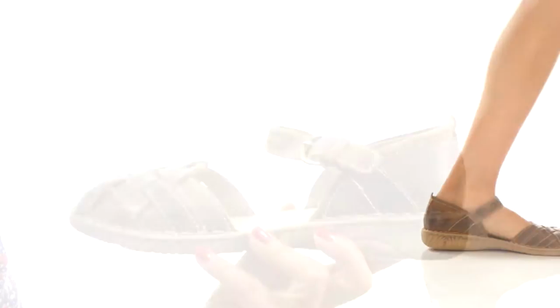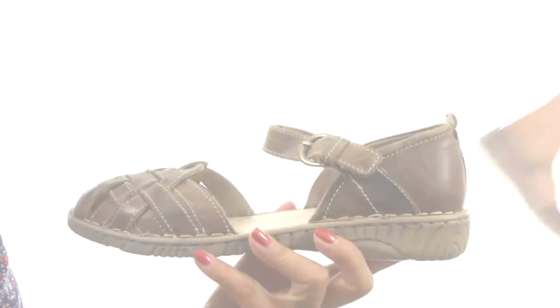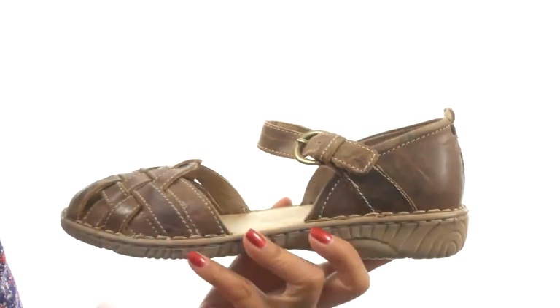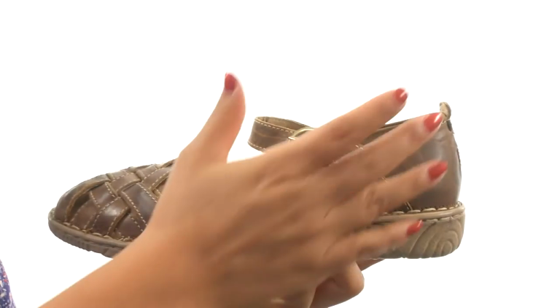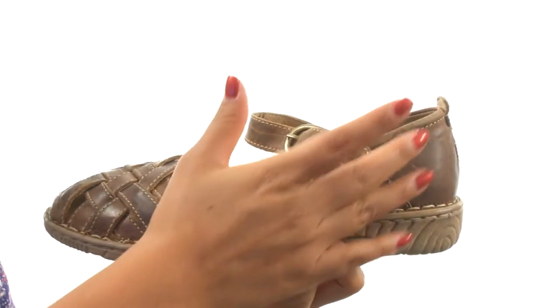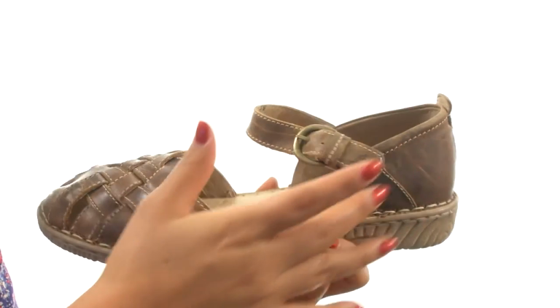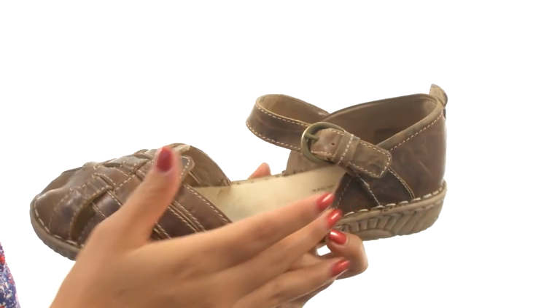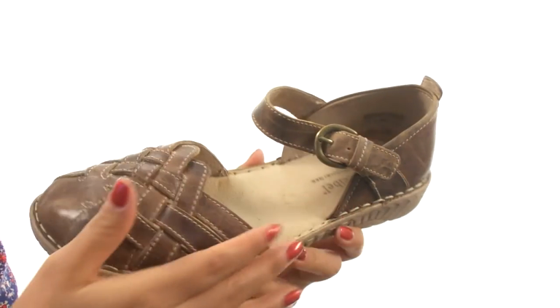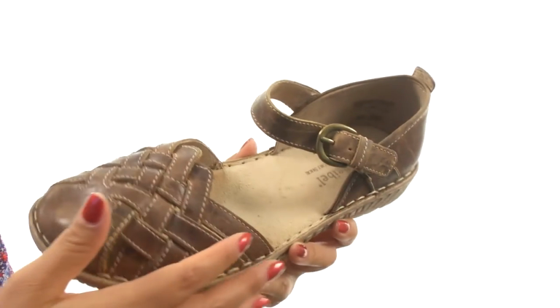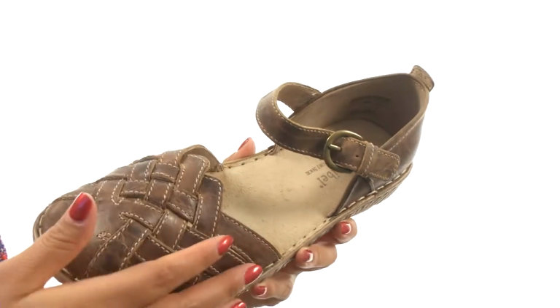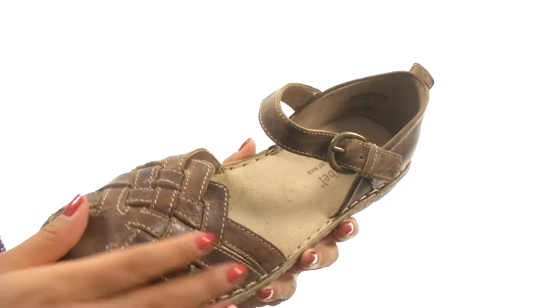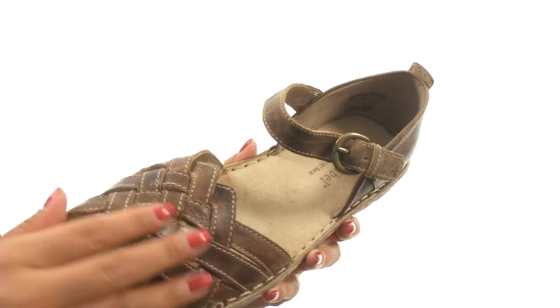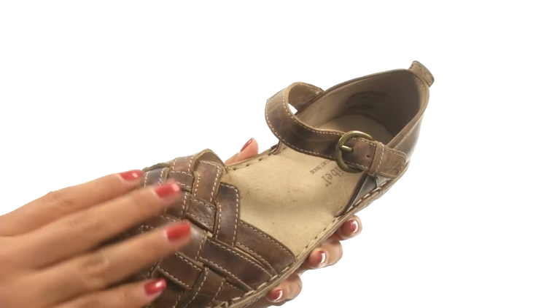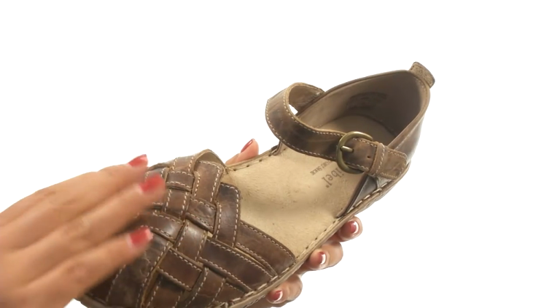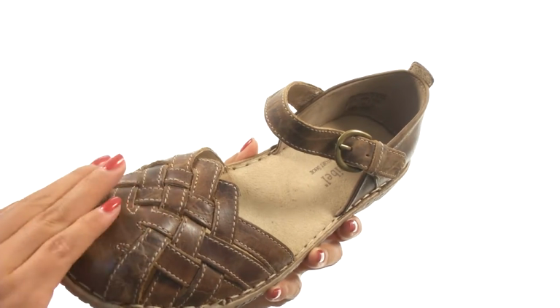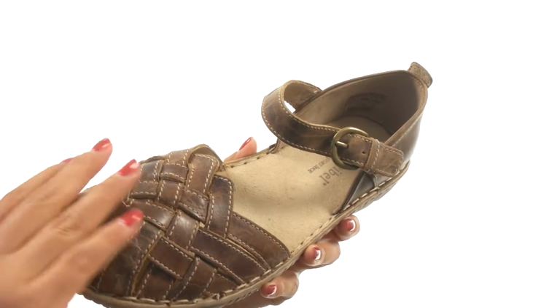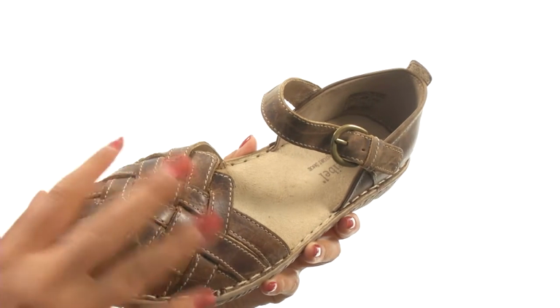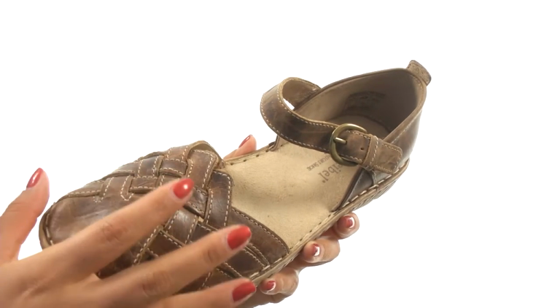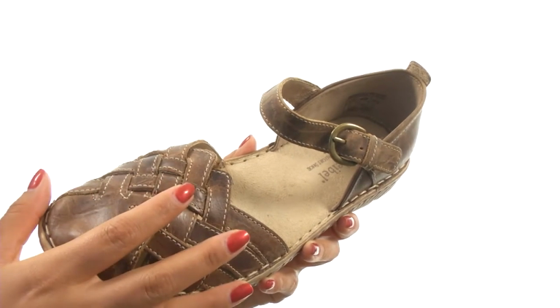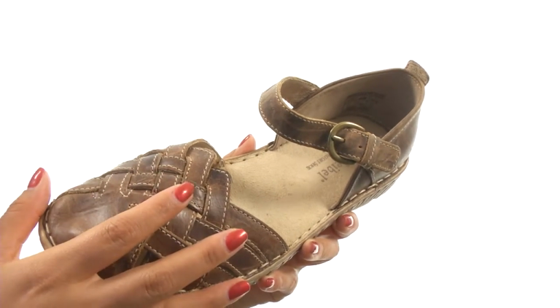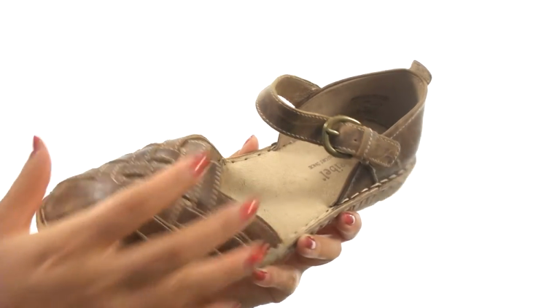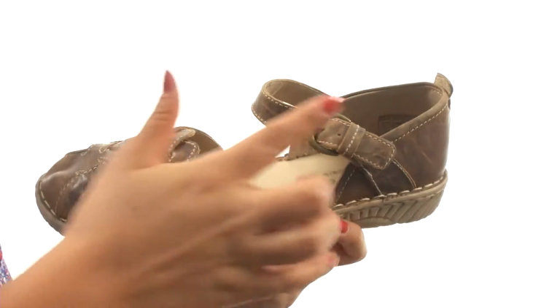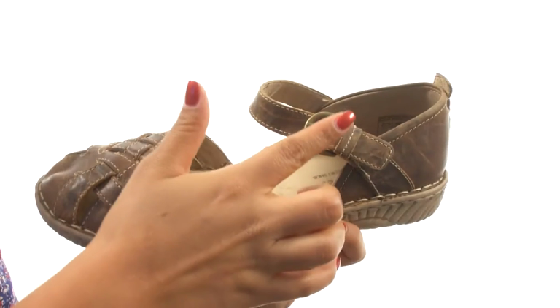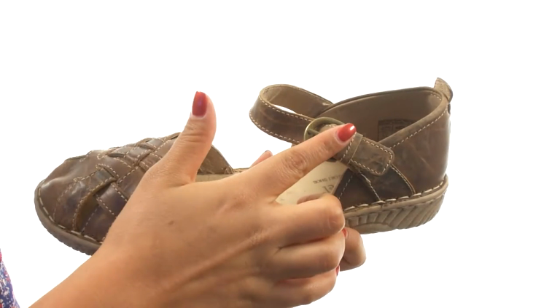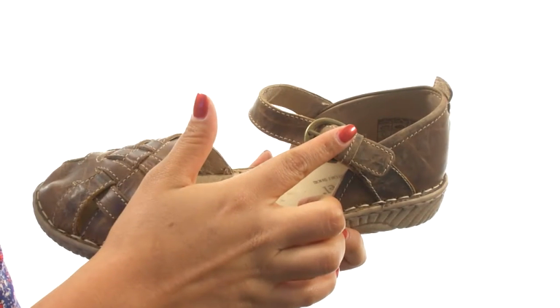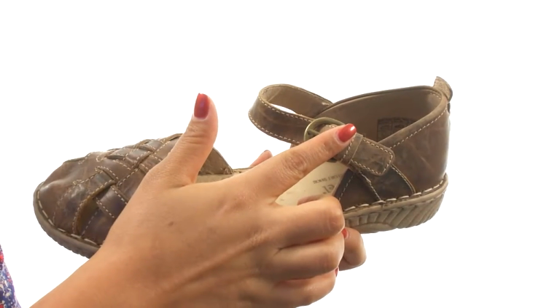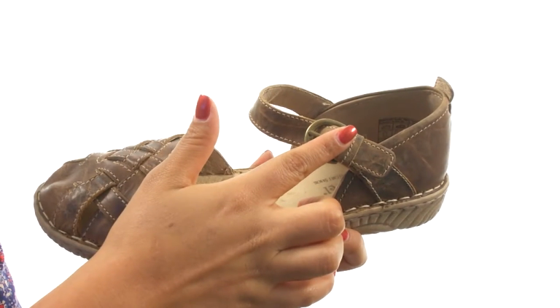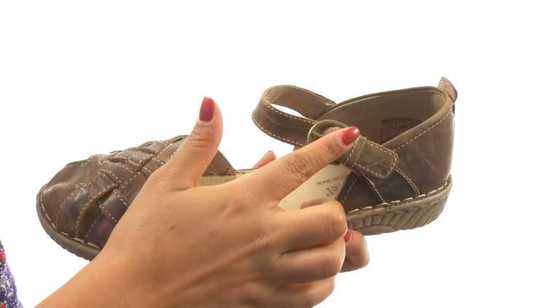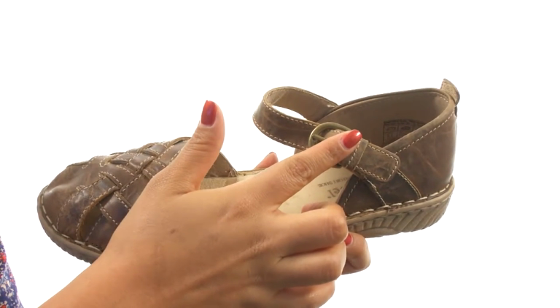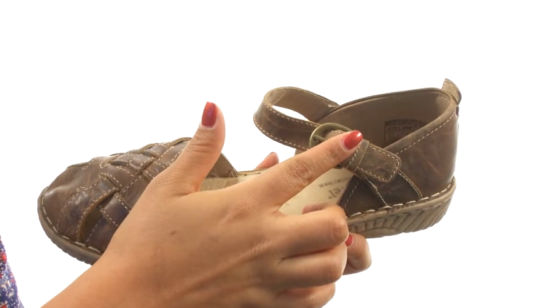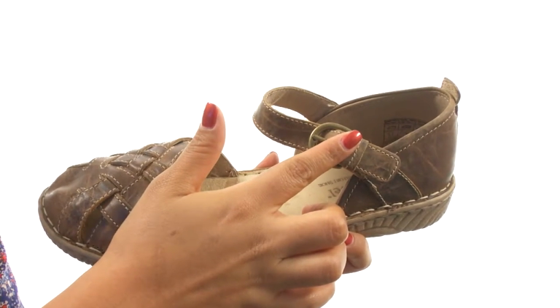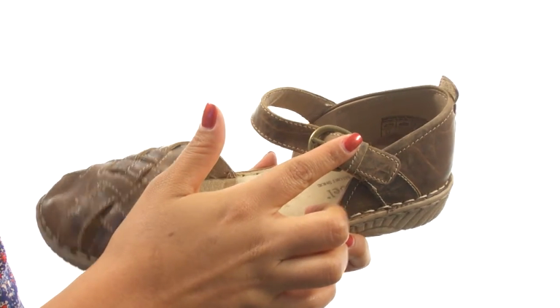Here we have a nice leather upper with woven strap details for a unique look. There's a buckle closure for a secure fit.